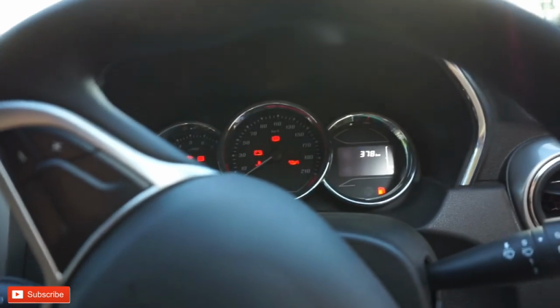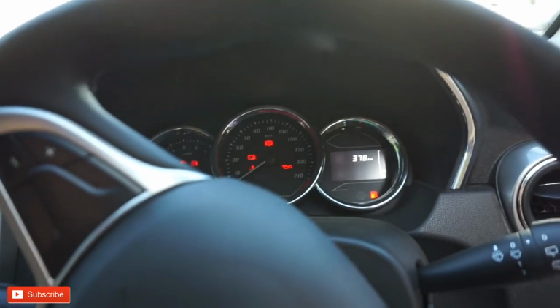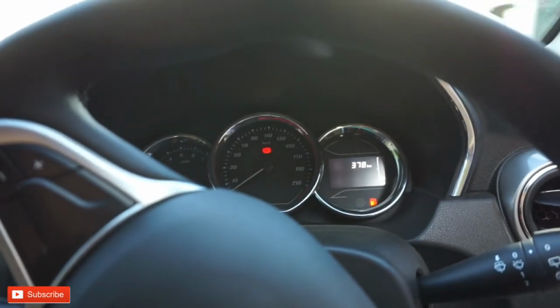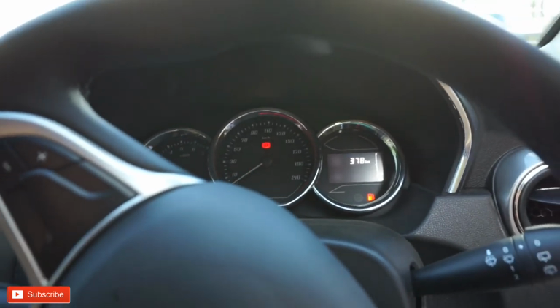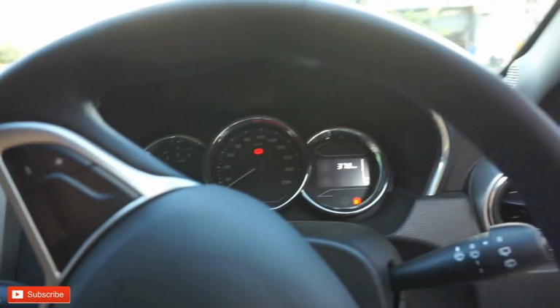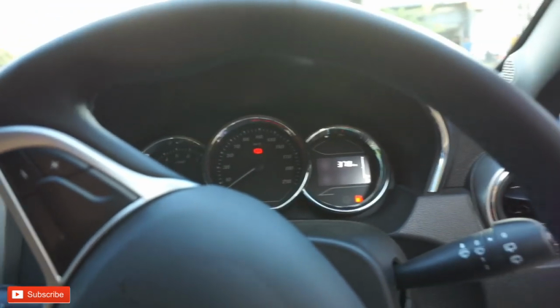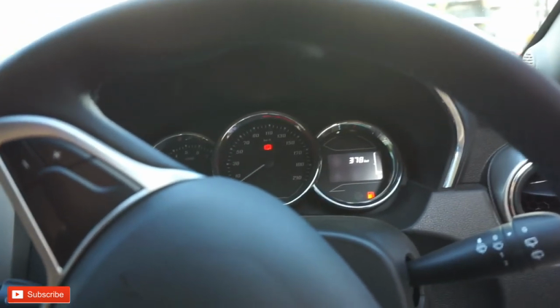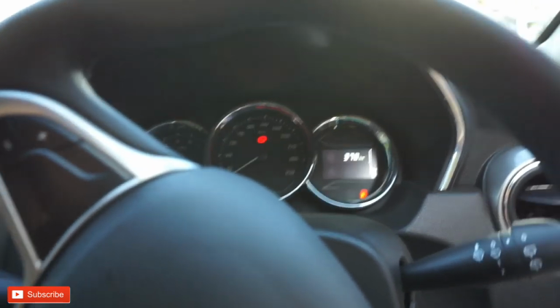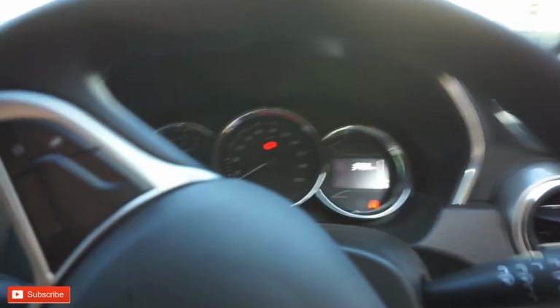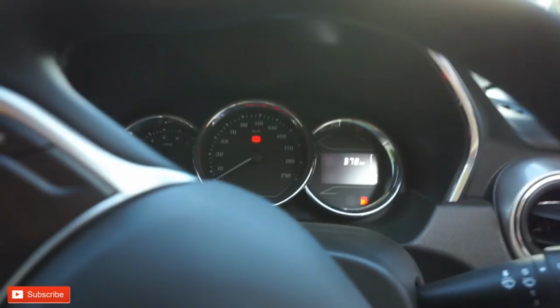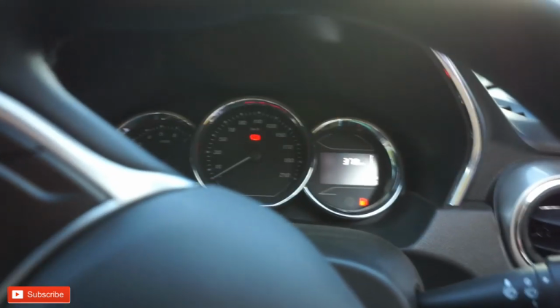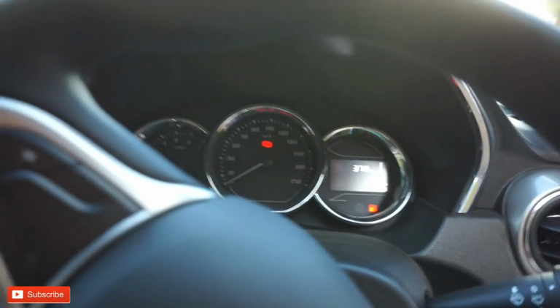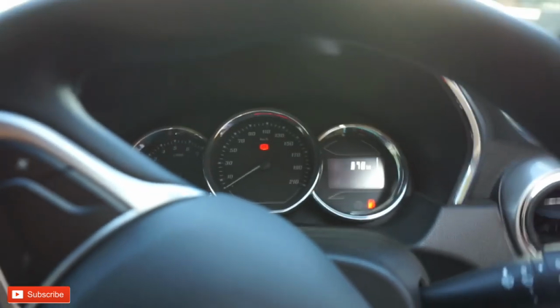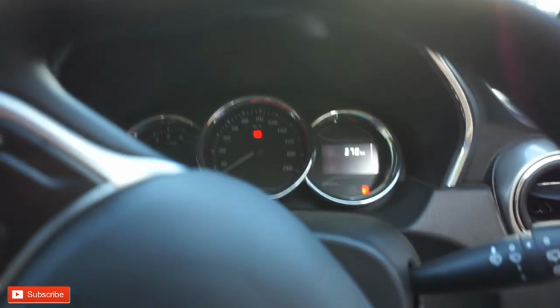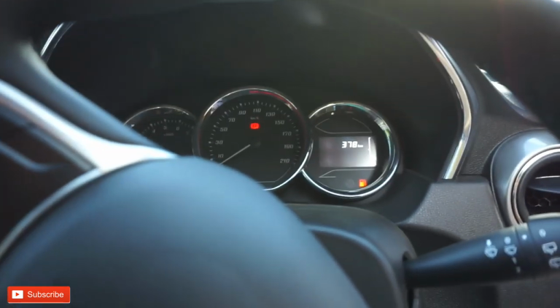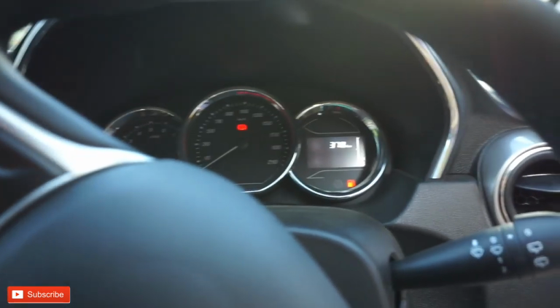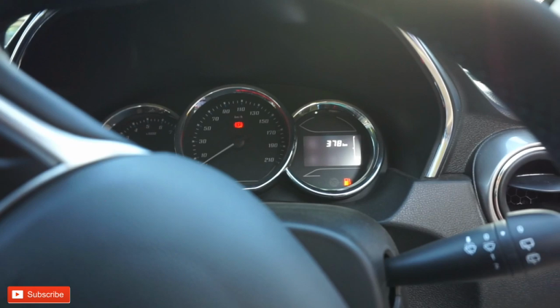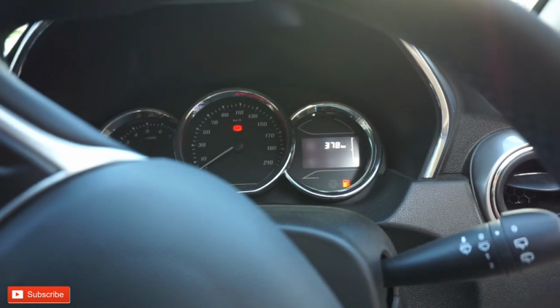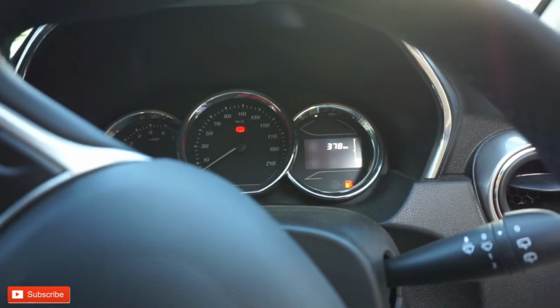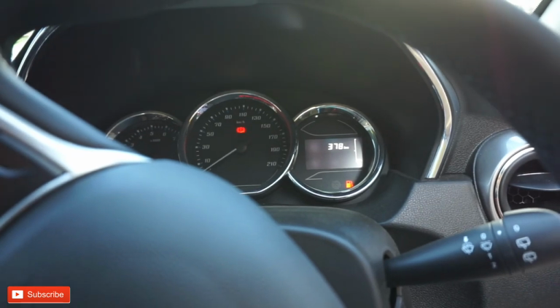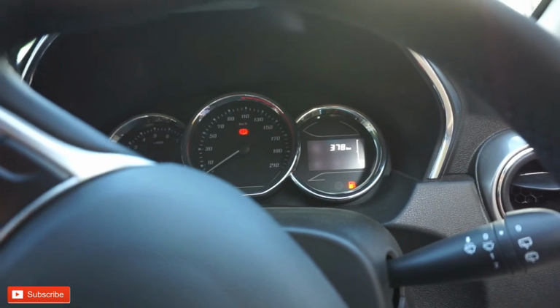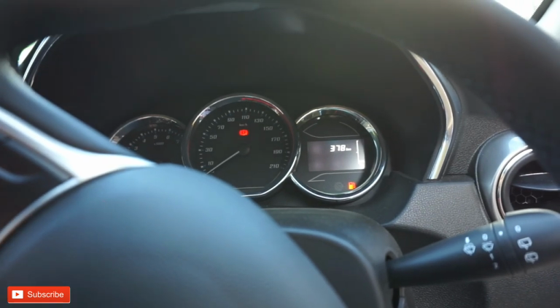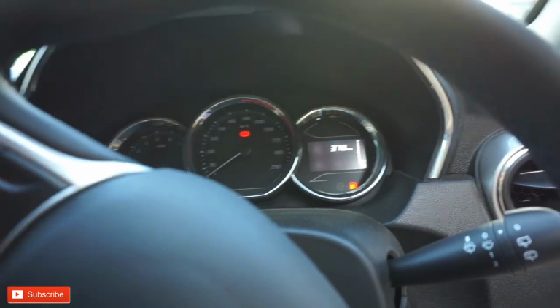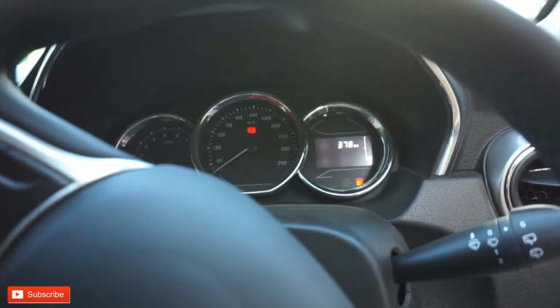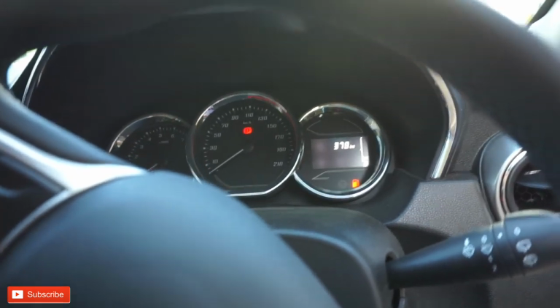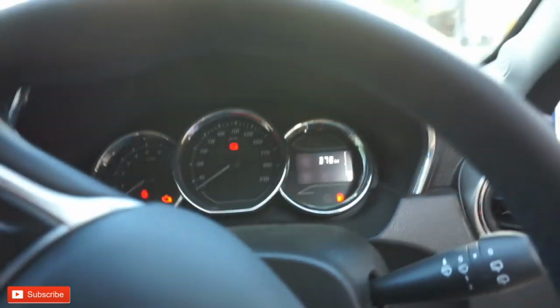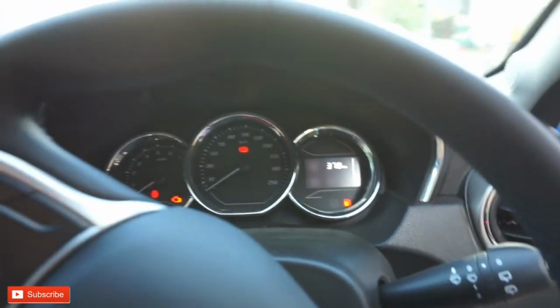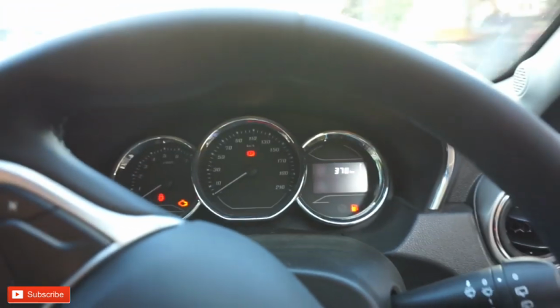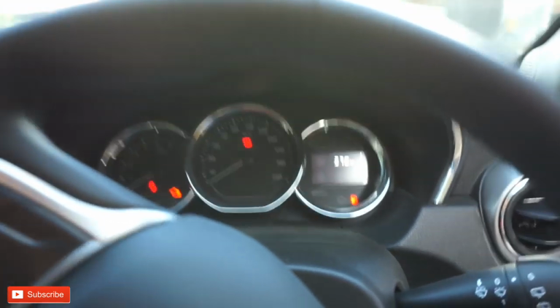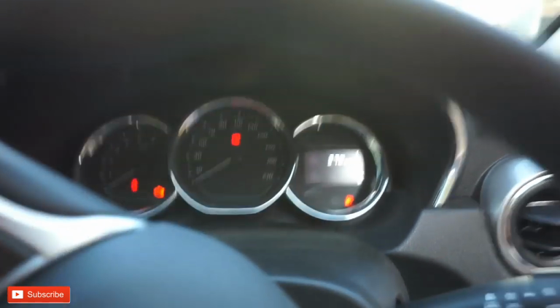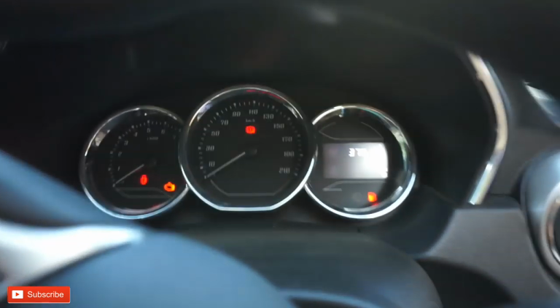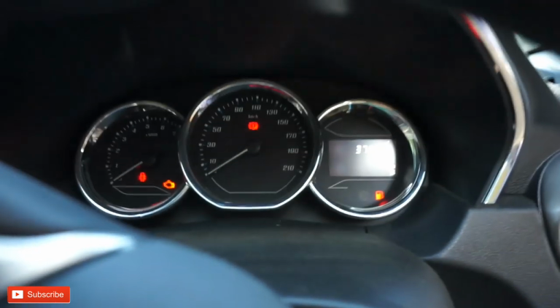This is the climate control system. The speedometer reads 210 km per hour maximum speed. This is the 5-speed gearbox.